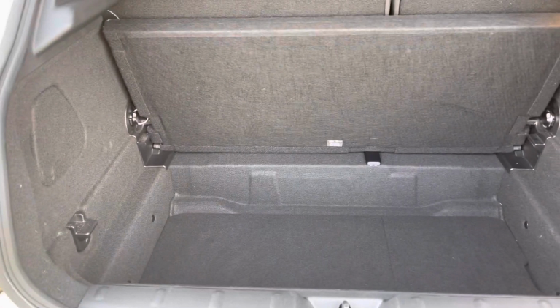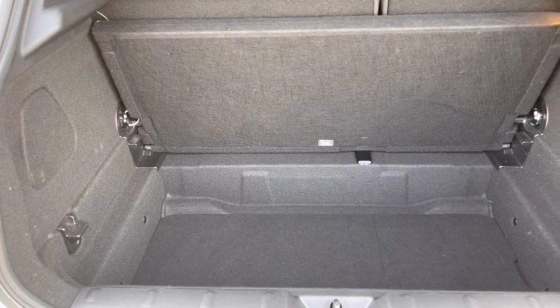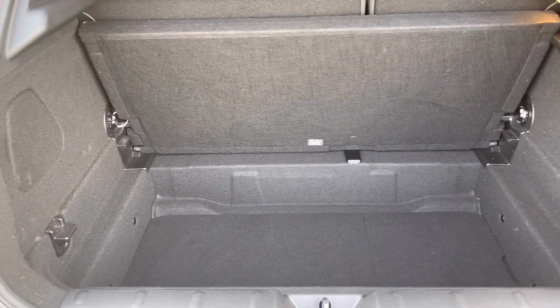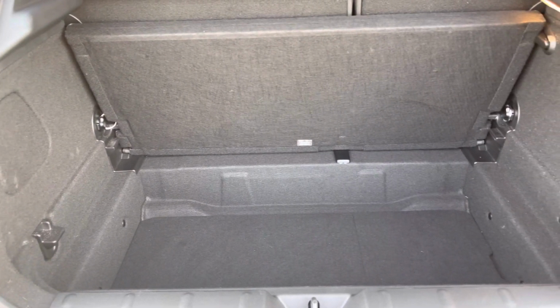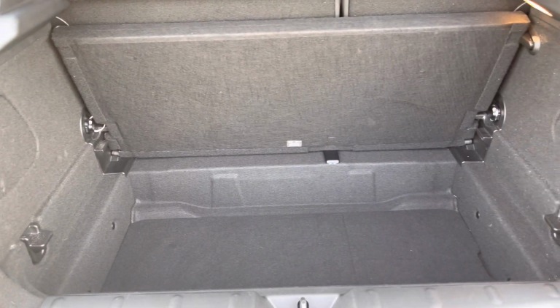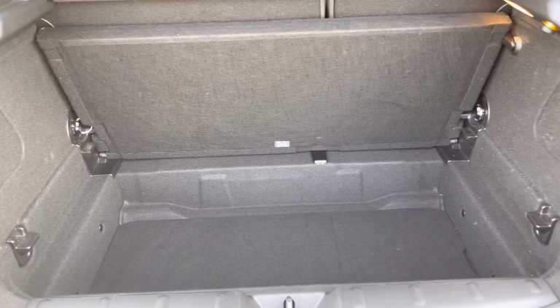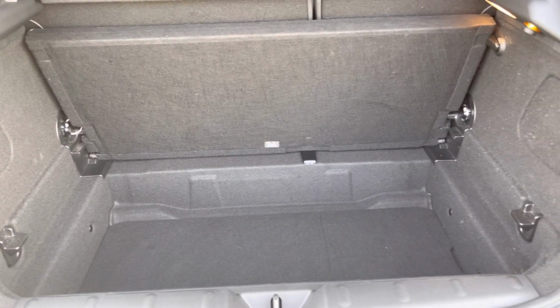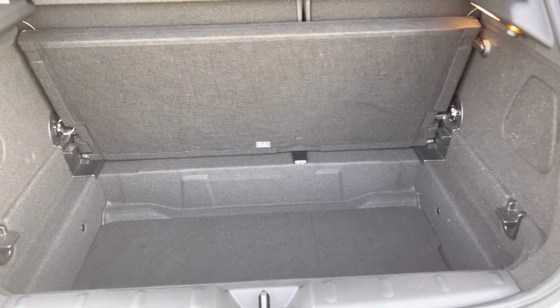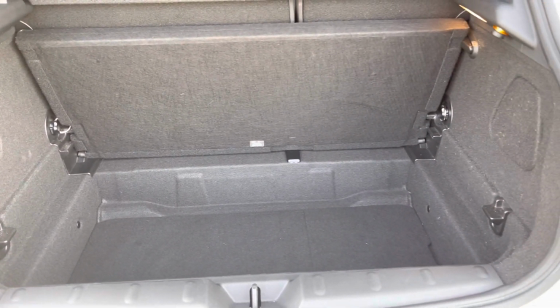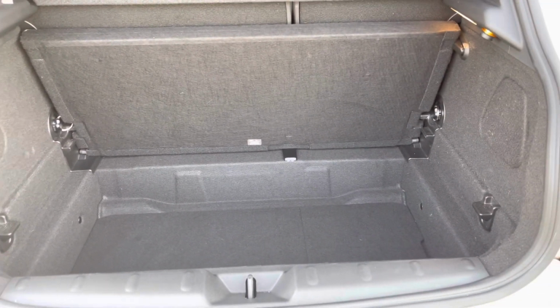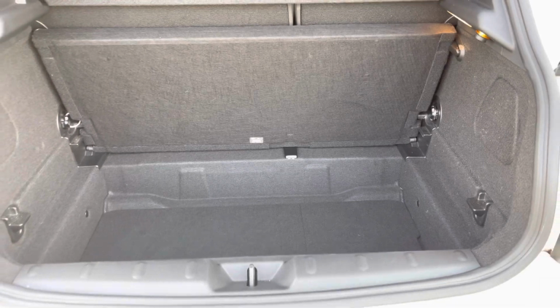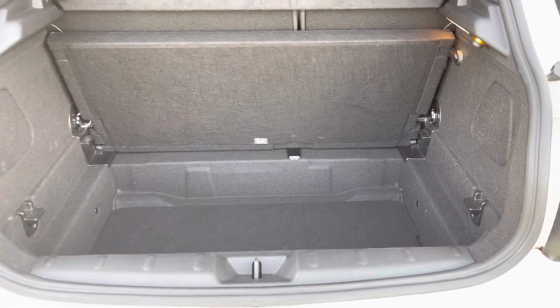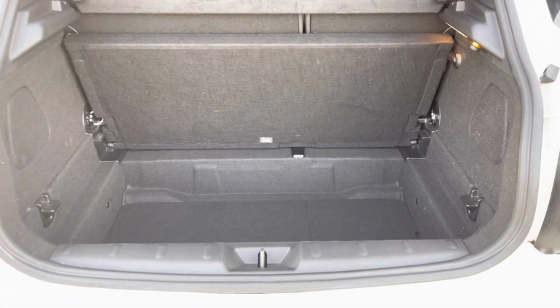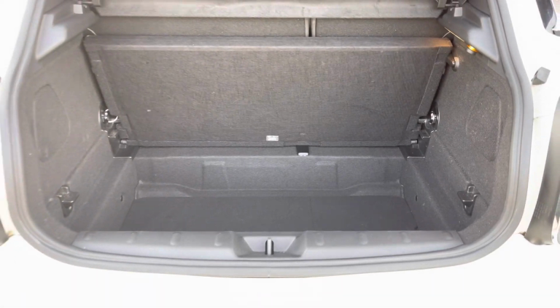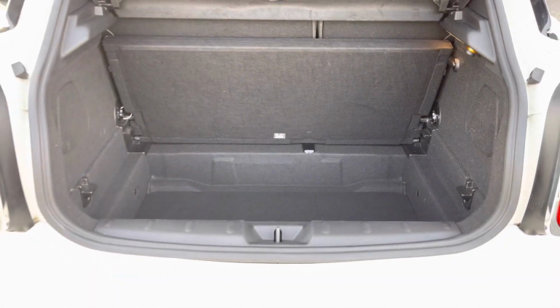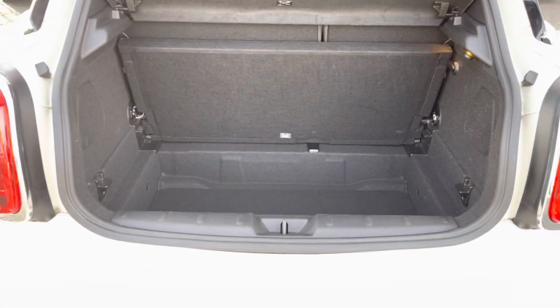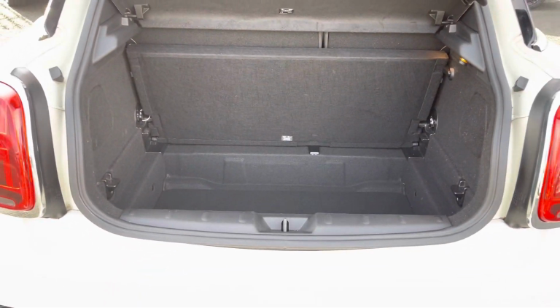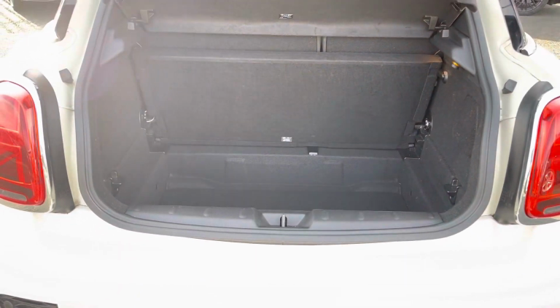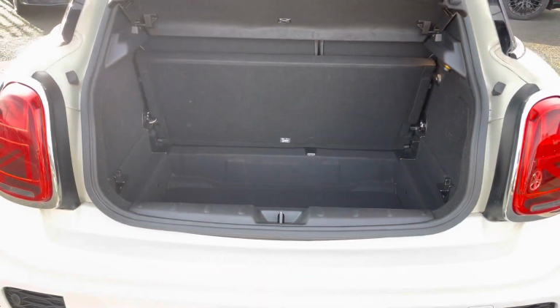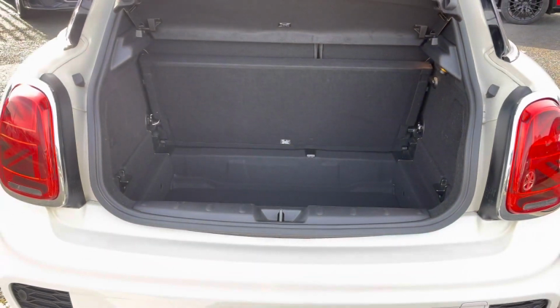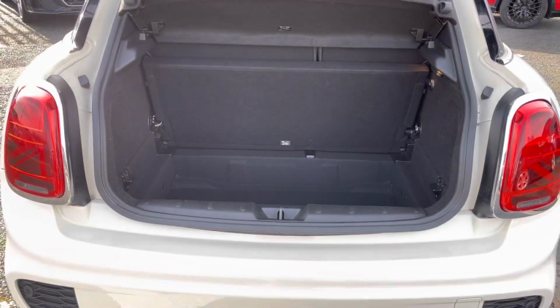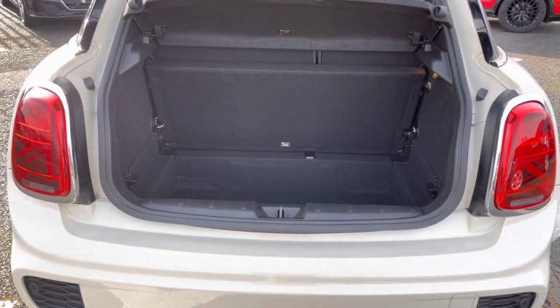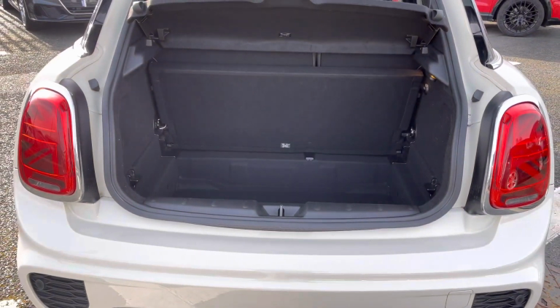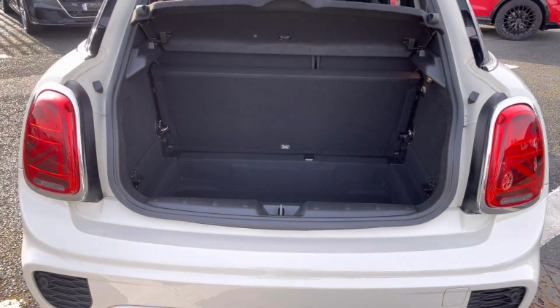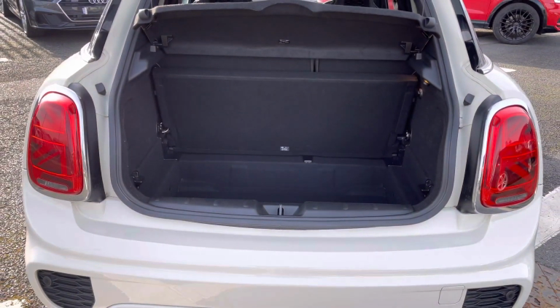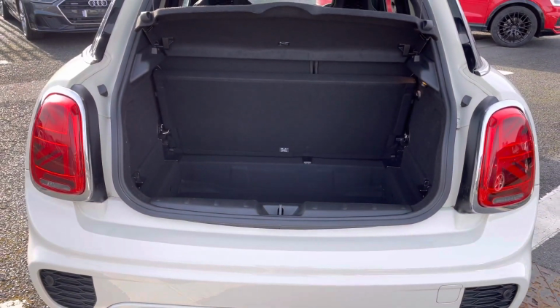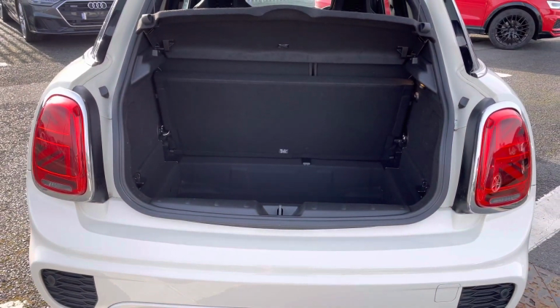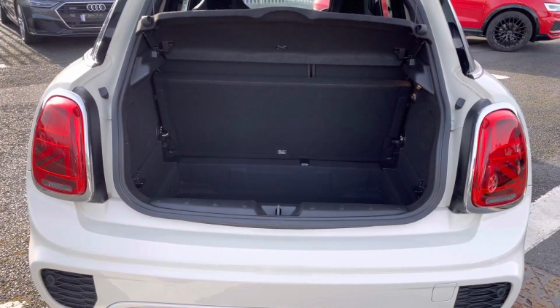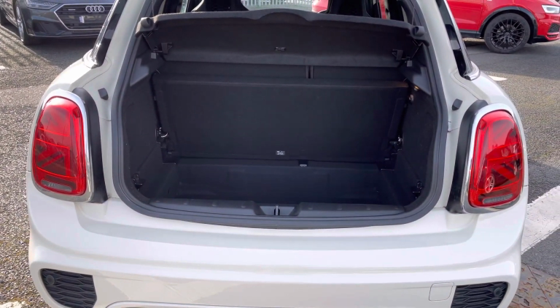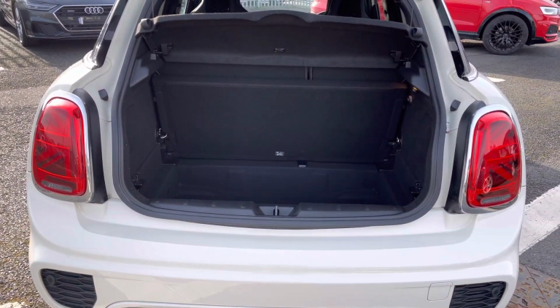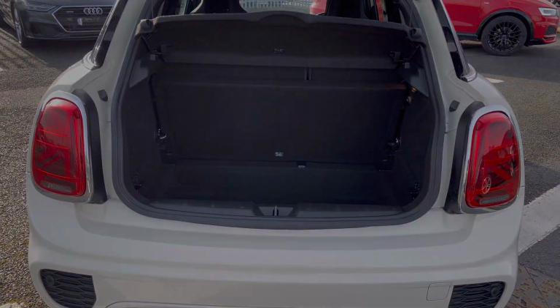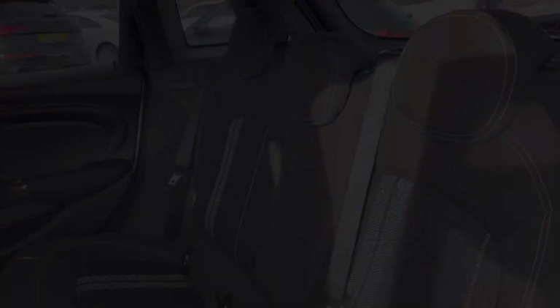It features a 278 litre capacity which has plenty of storage for any items or personal shopping you may wish to carry and does provide a nice wide entry point.